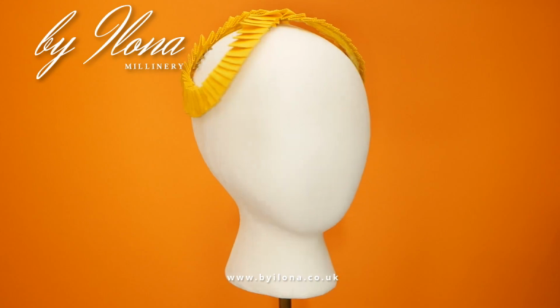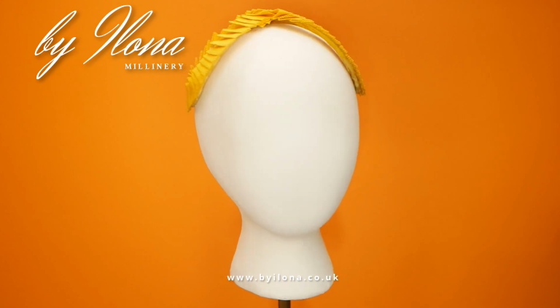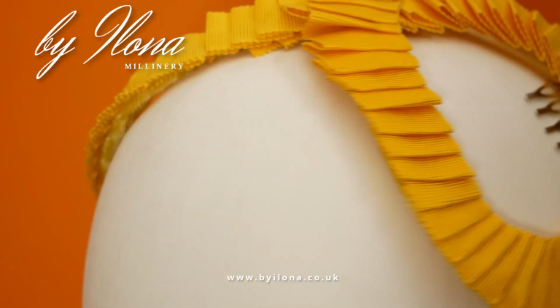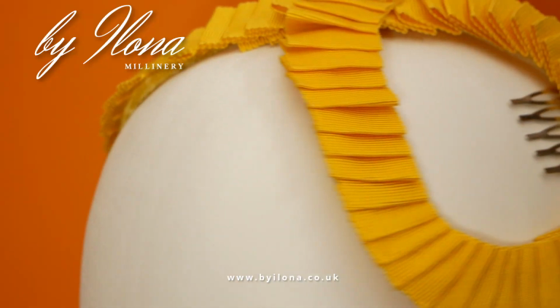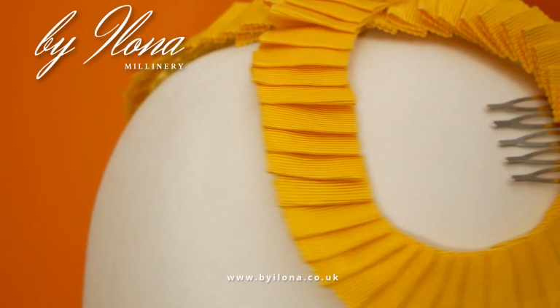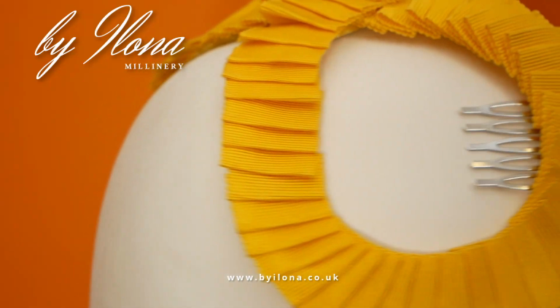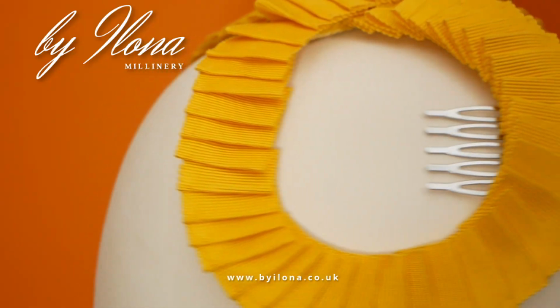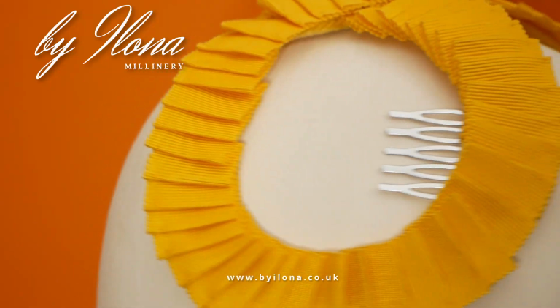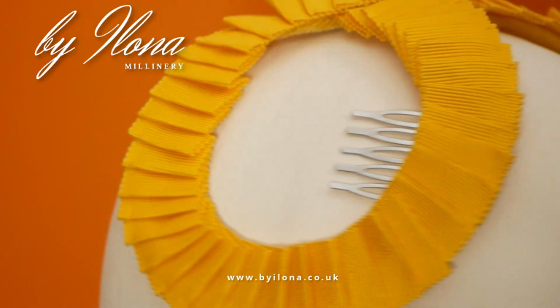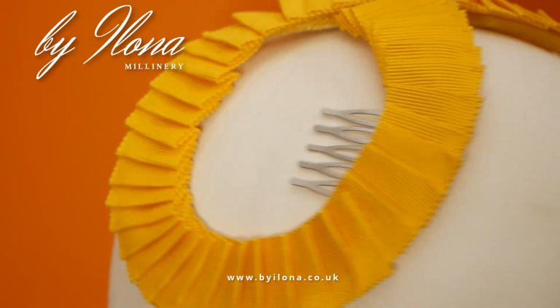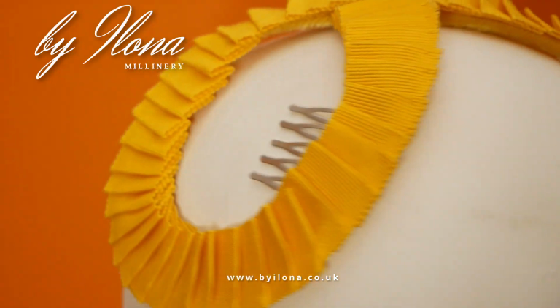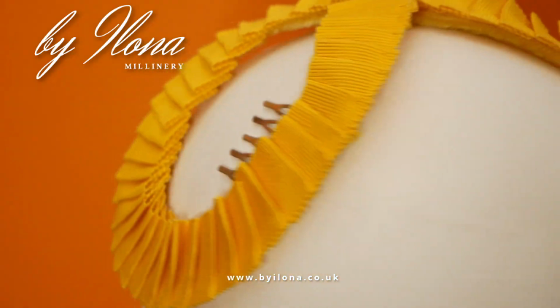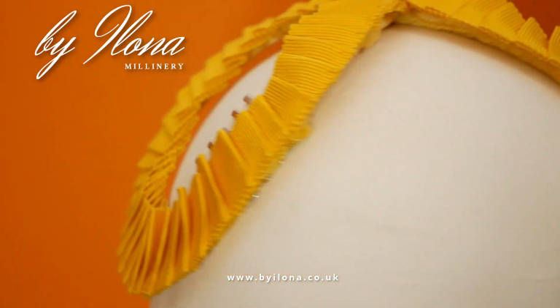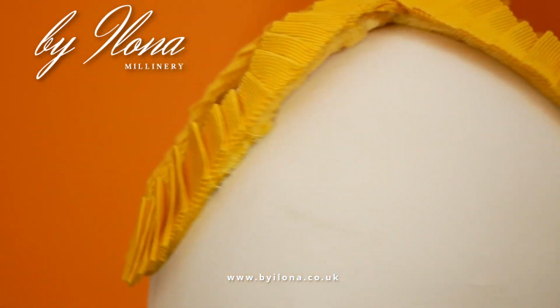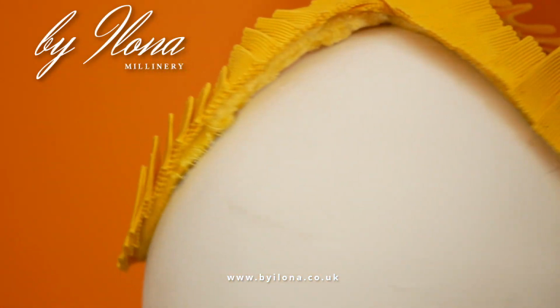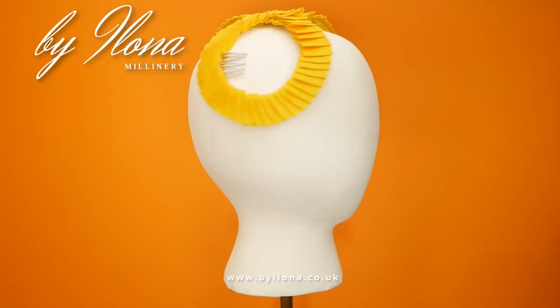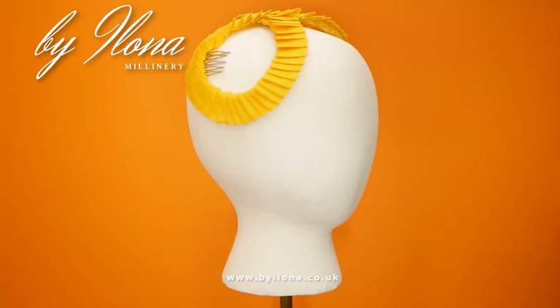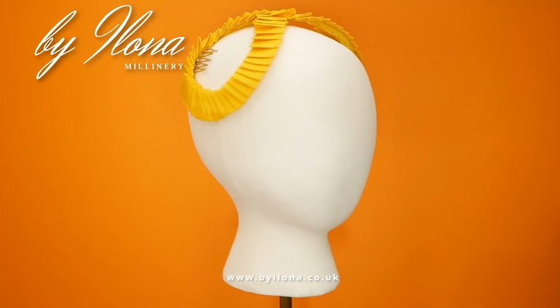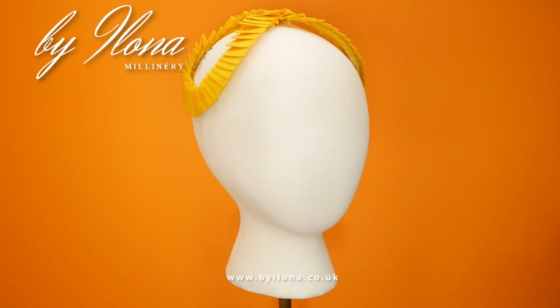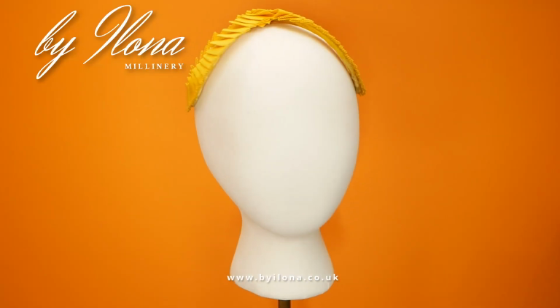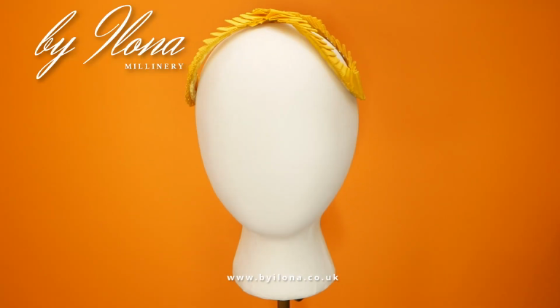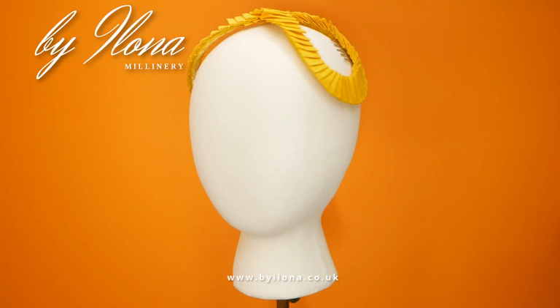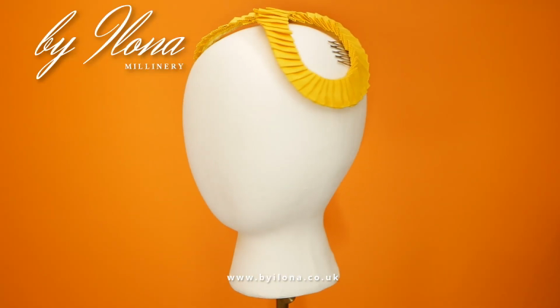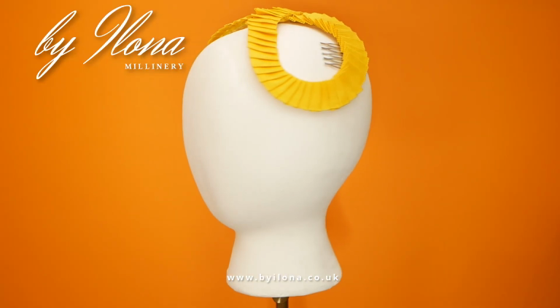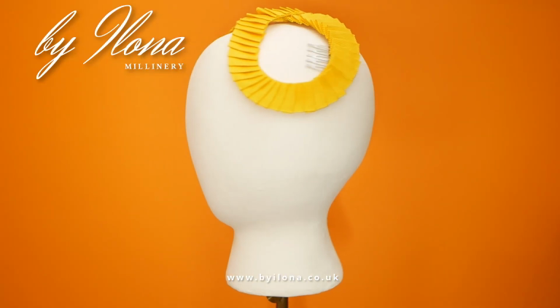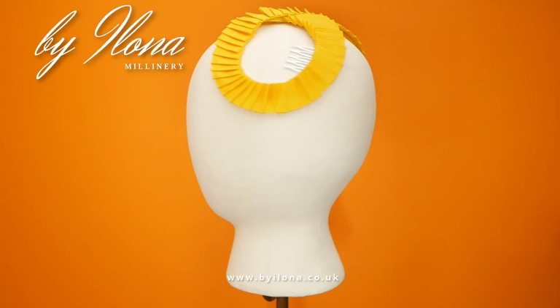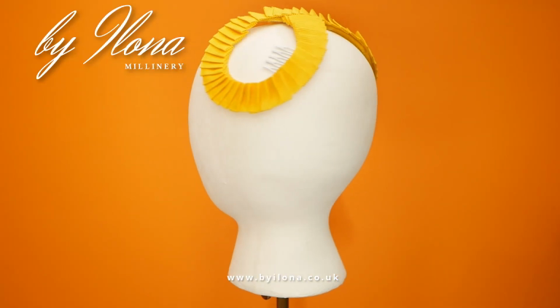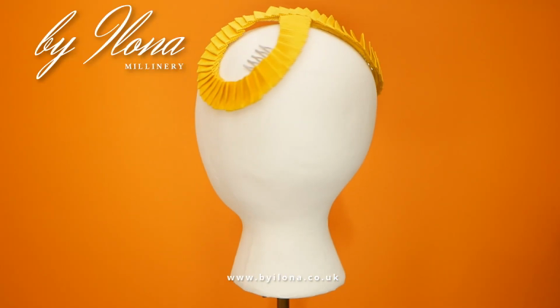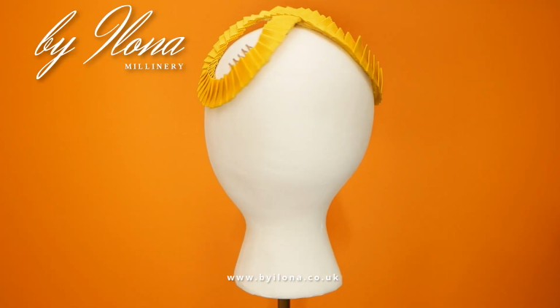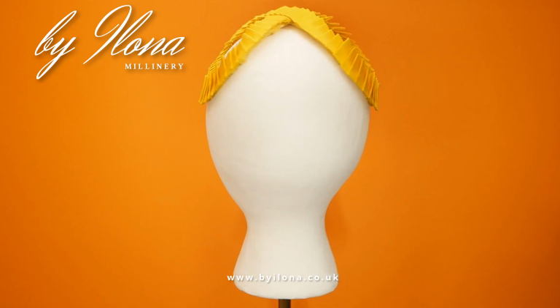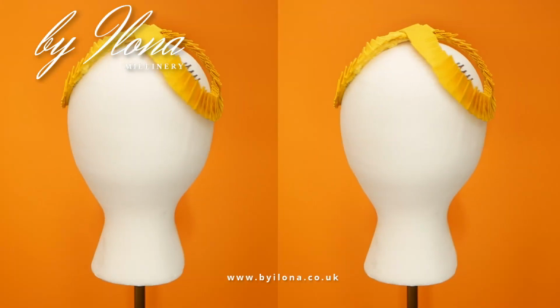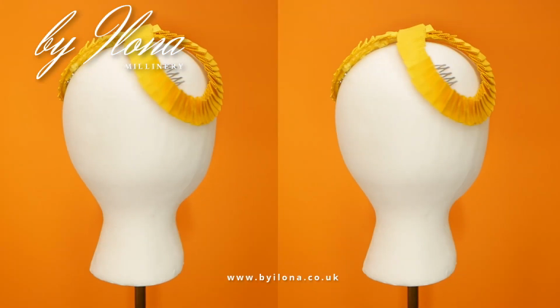Have I managed to recreate Mrs. Maisel's Catskills hat? Let me know in the comments — I'd love to know what you think.